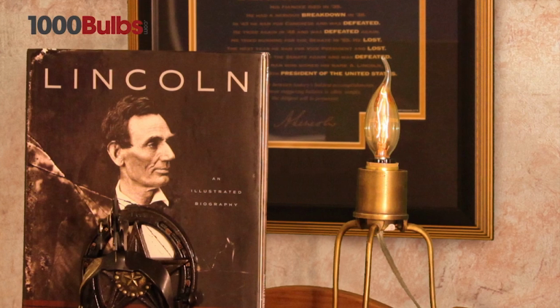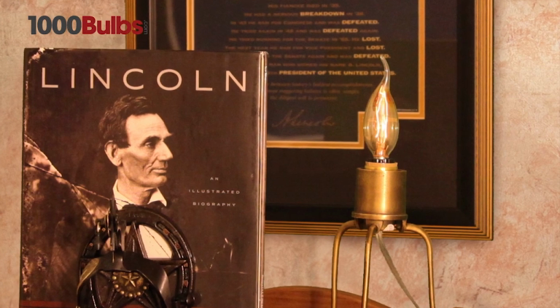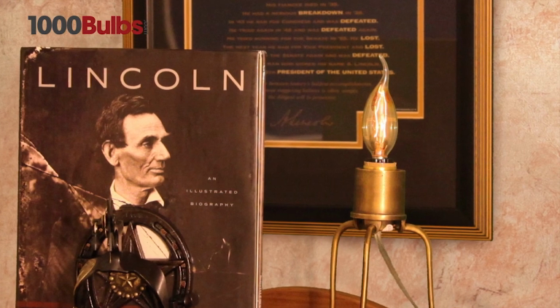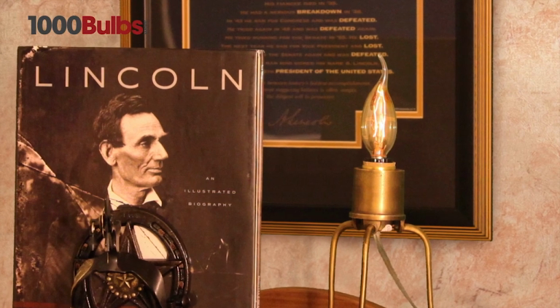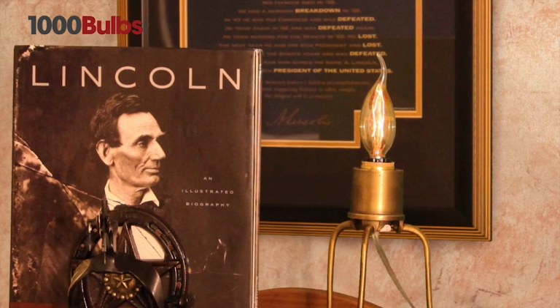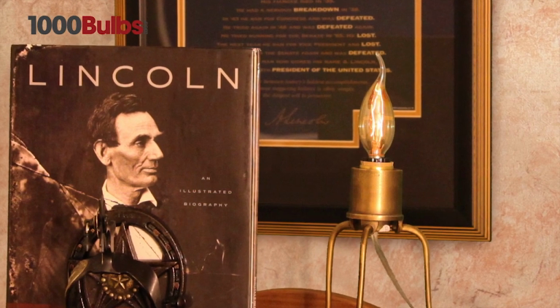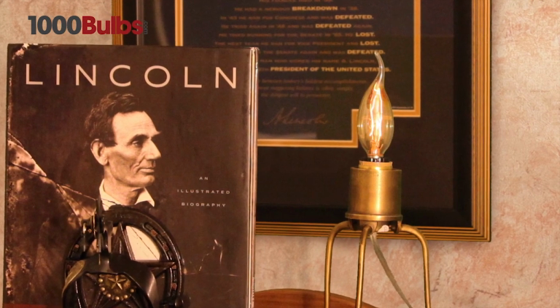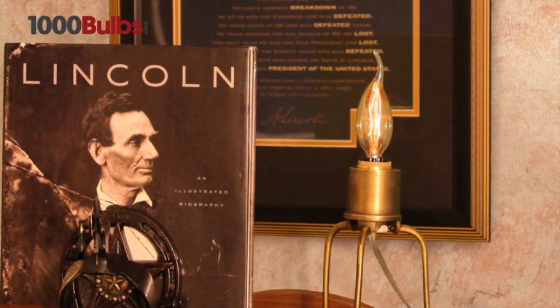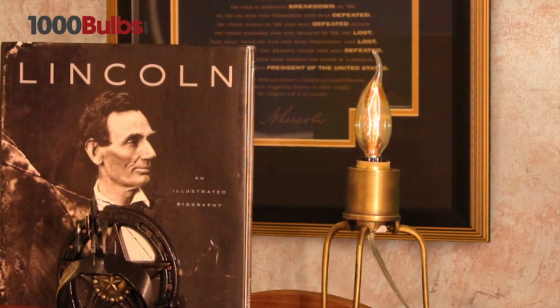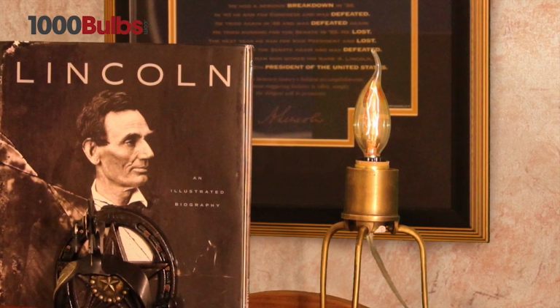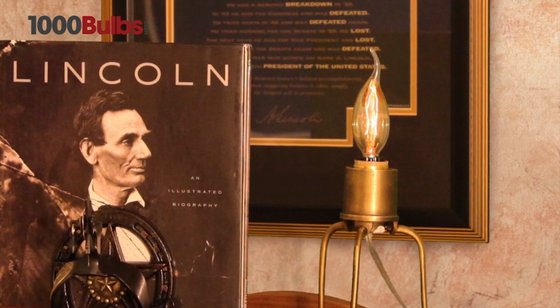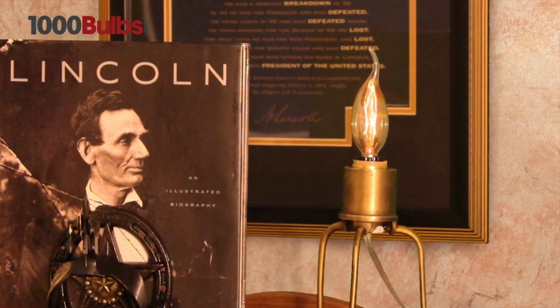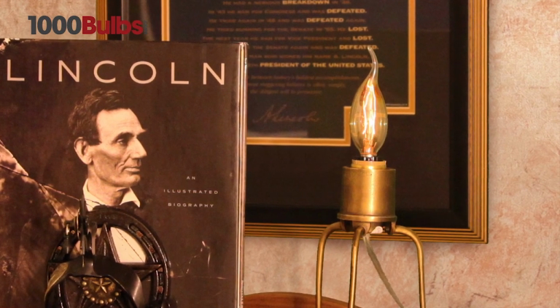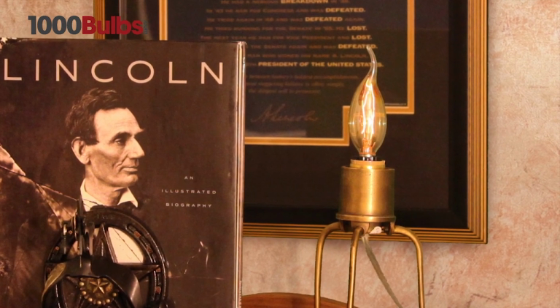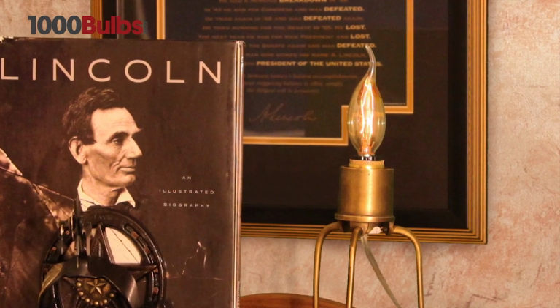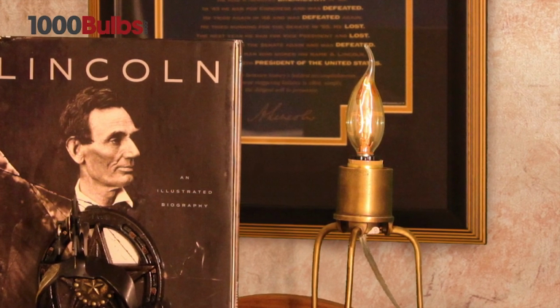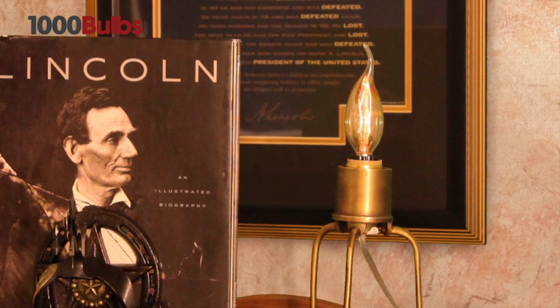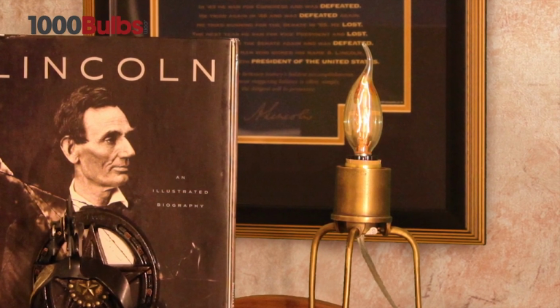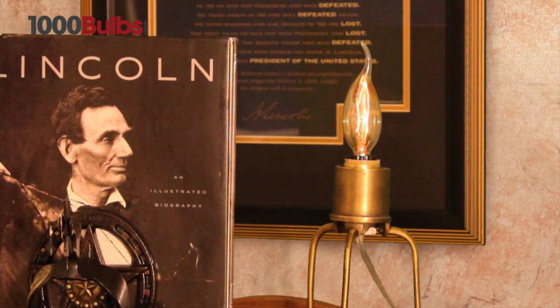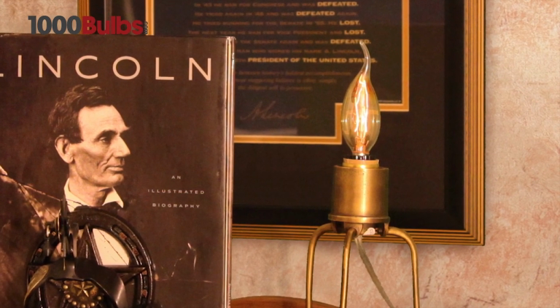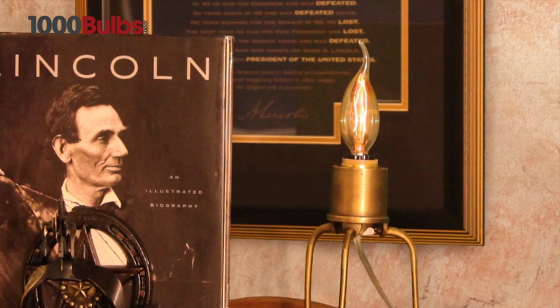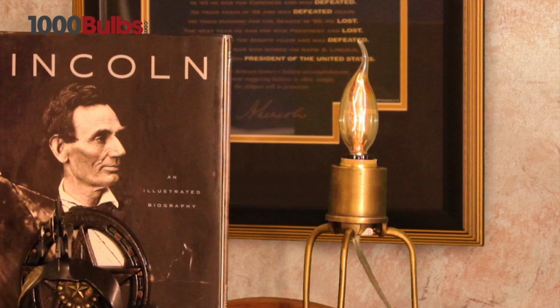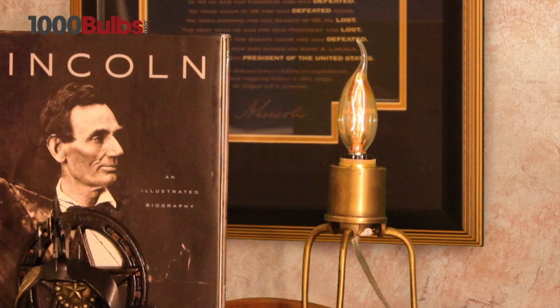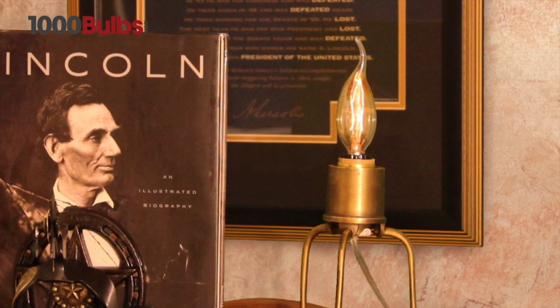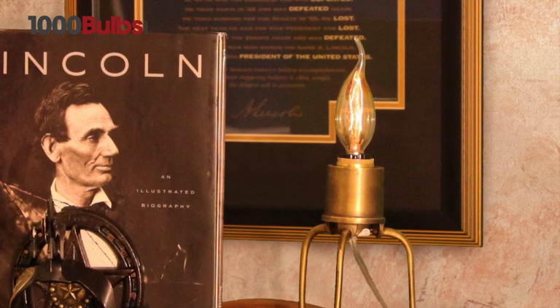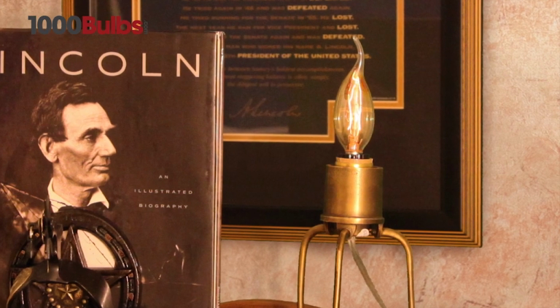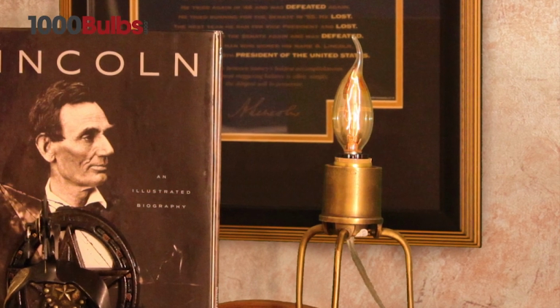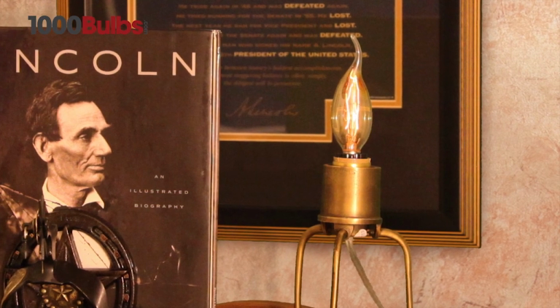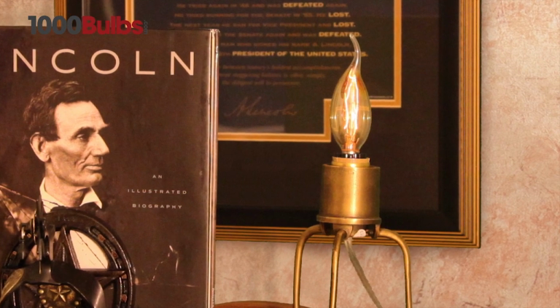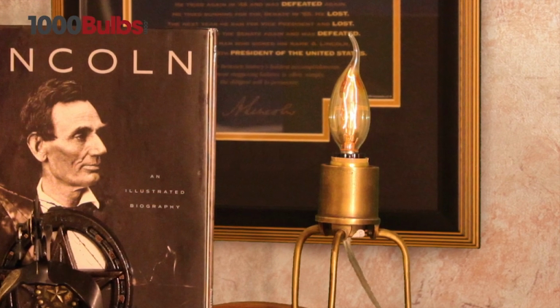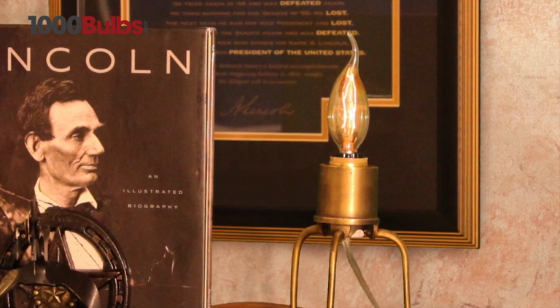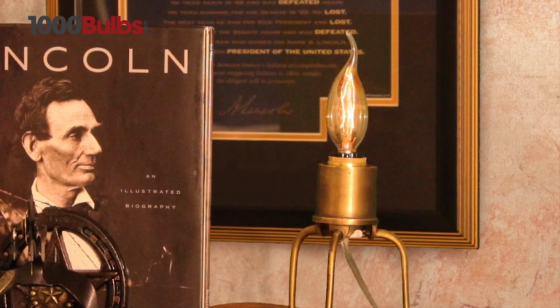This mood-setting bulb is perfect for your antique chandeliers and sconces, bringing rich ambiance to your interior design.